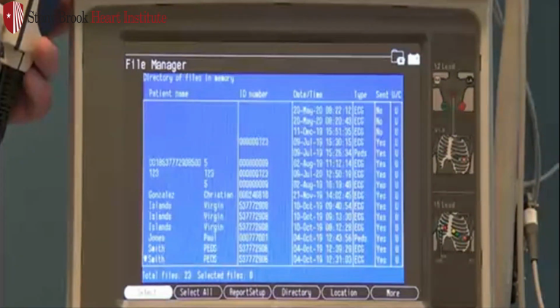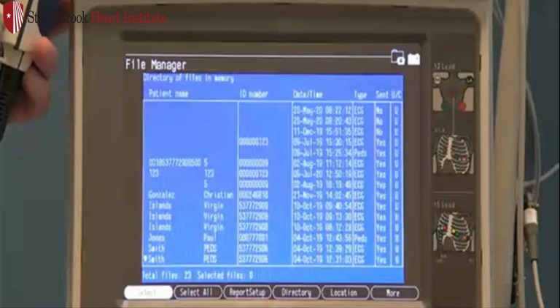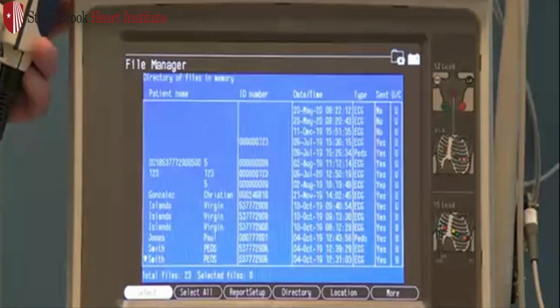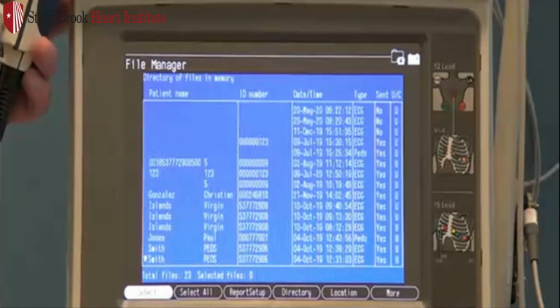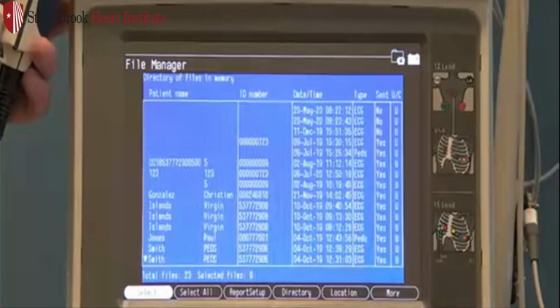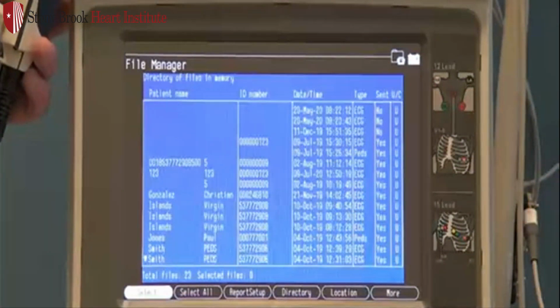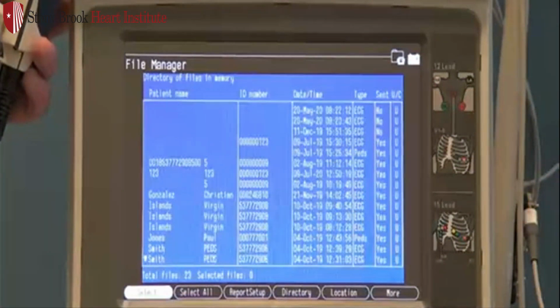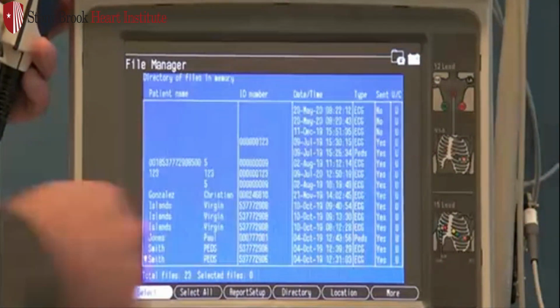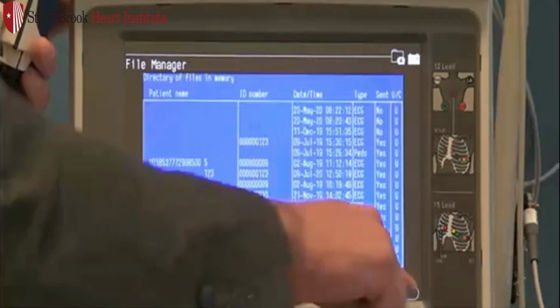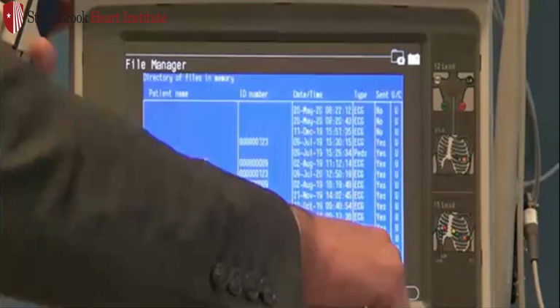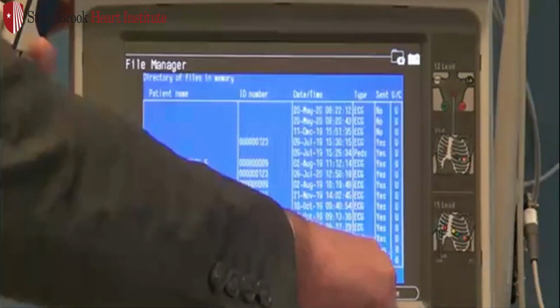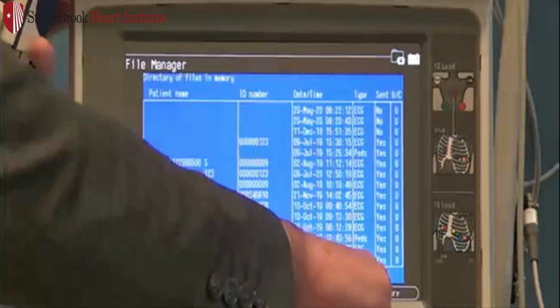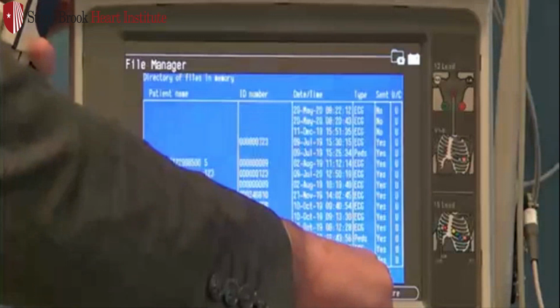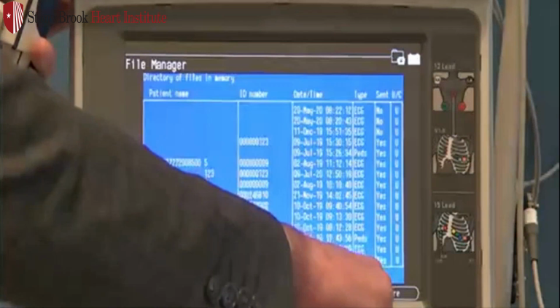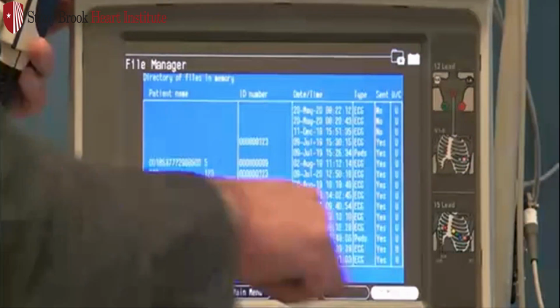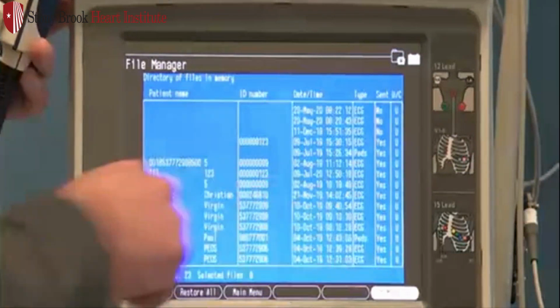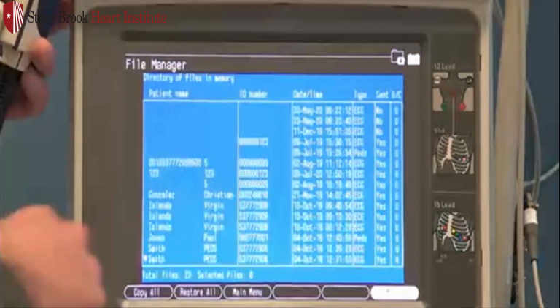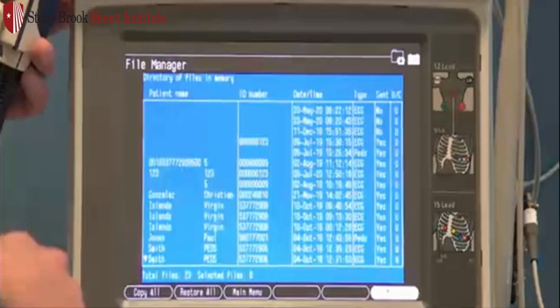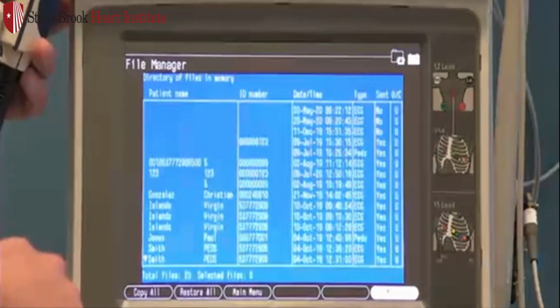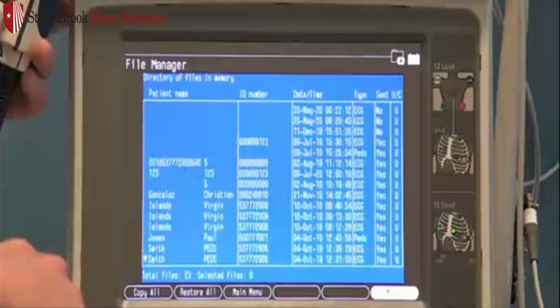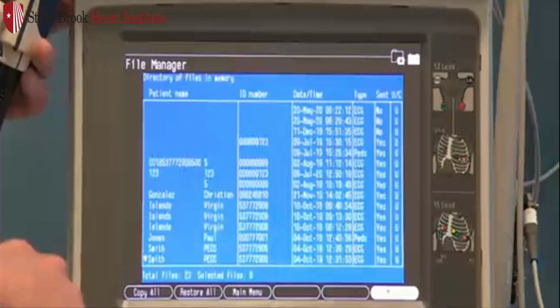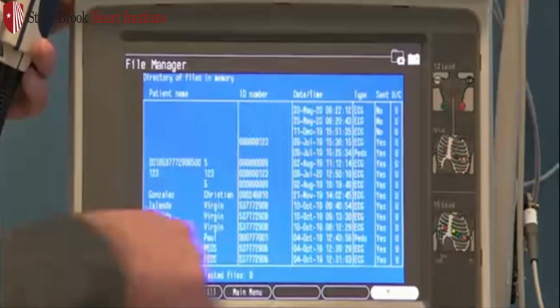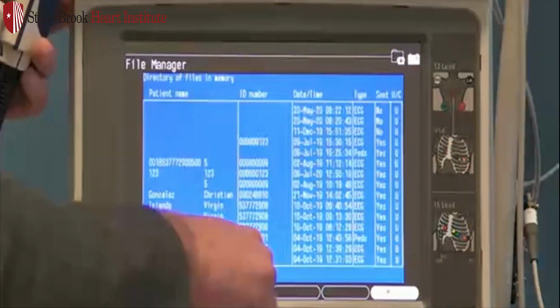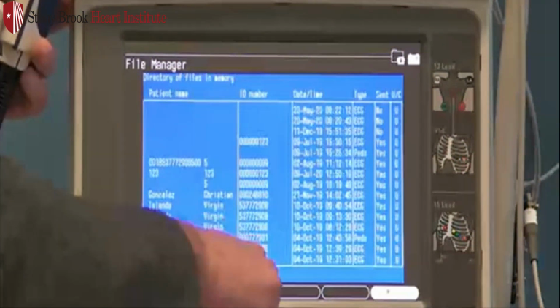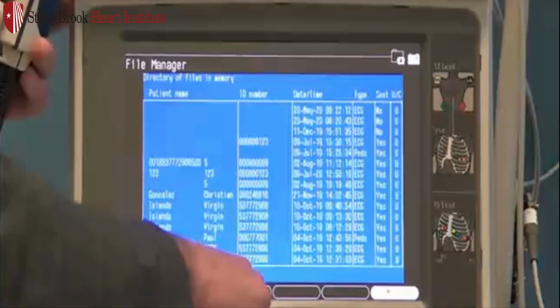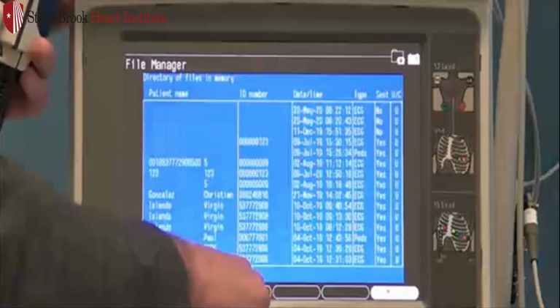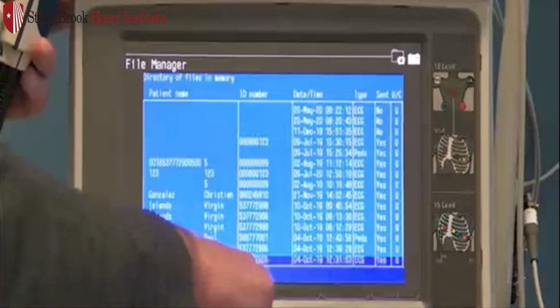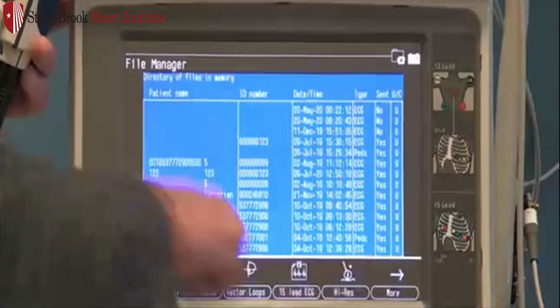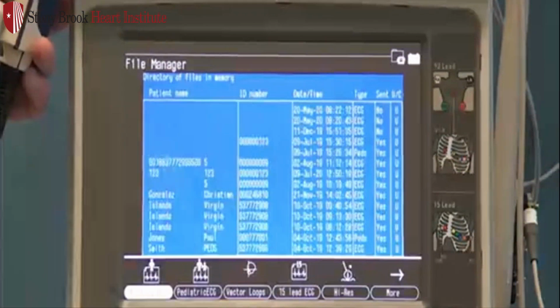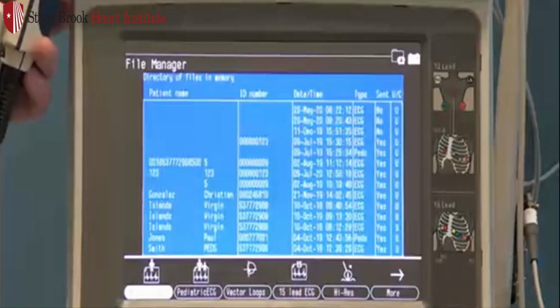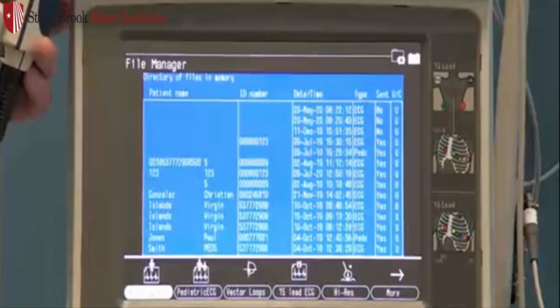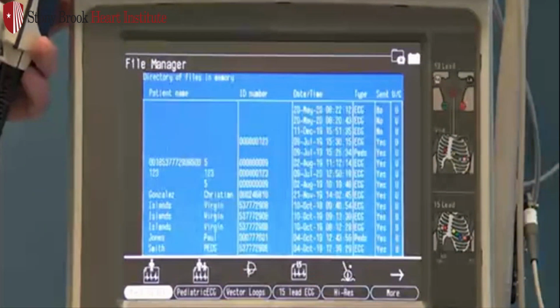To return to the main screen, hit More, F3 Main Menu.